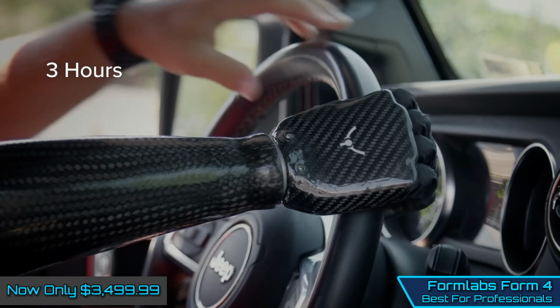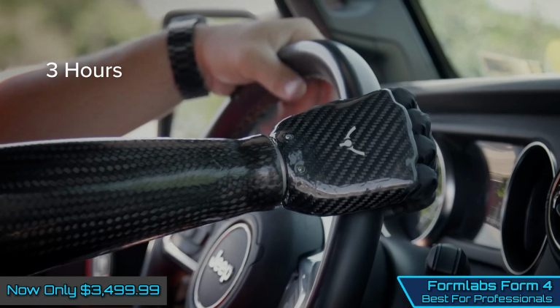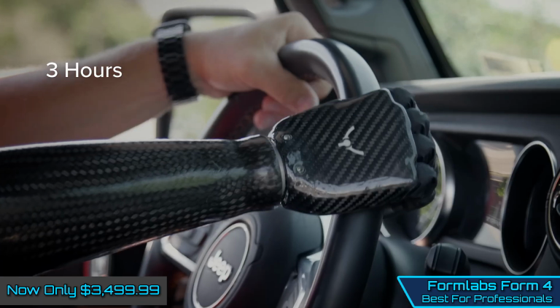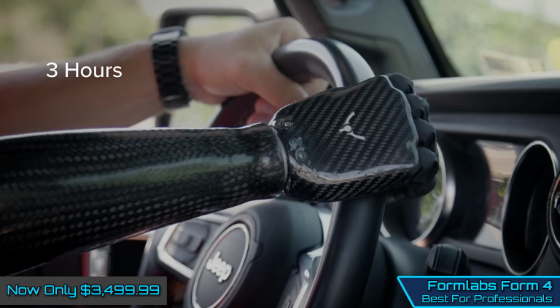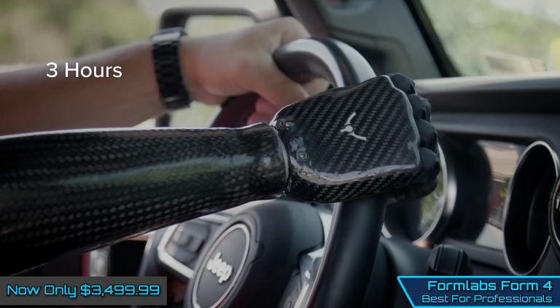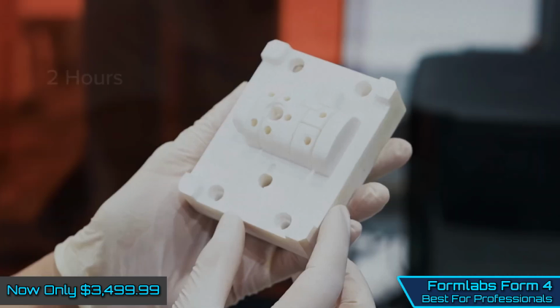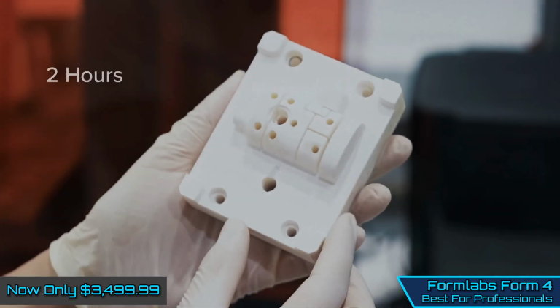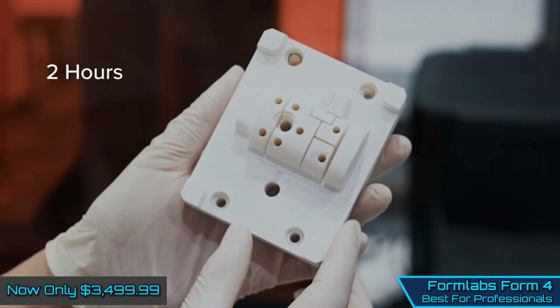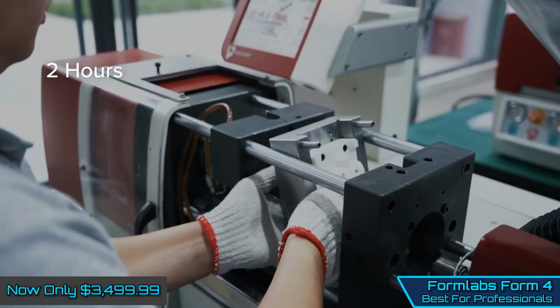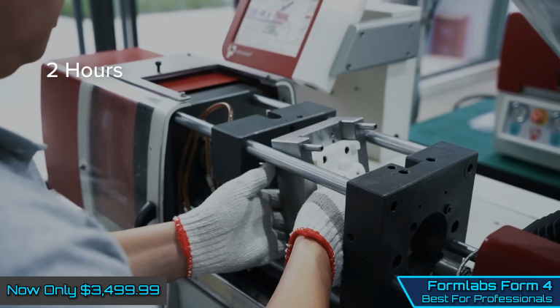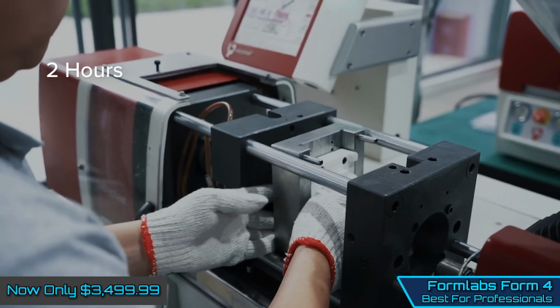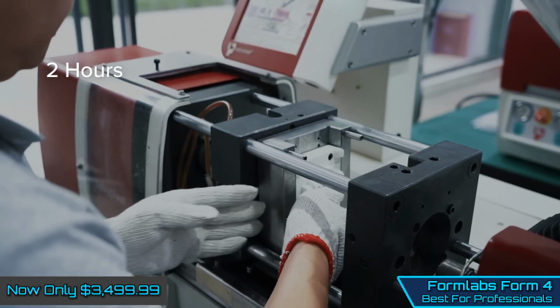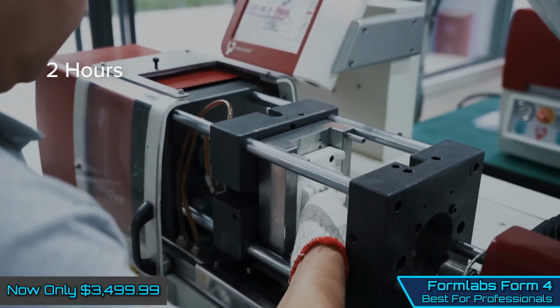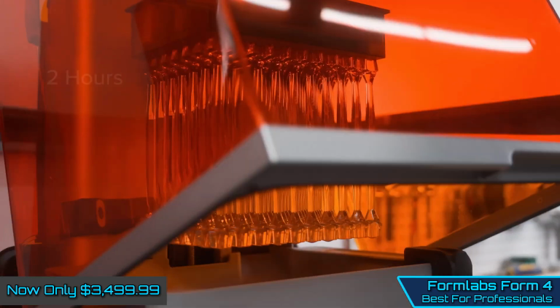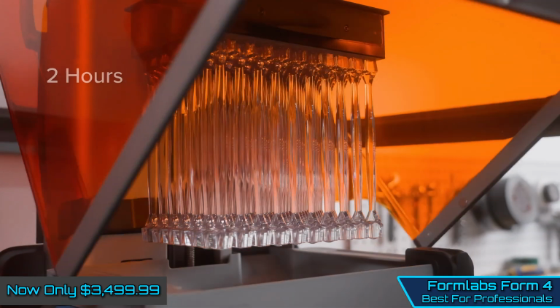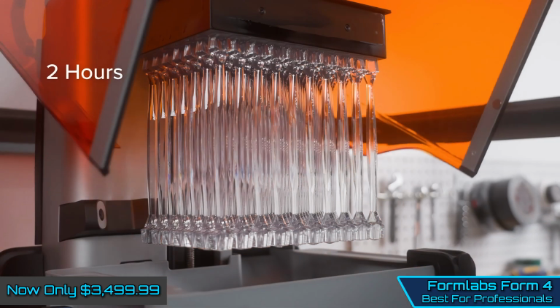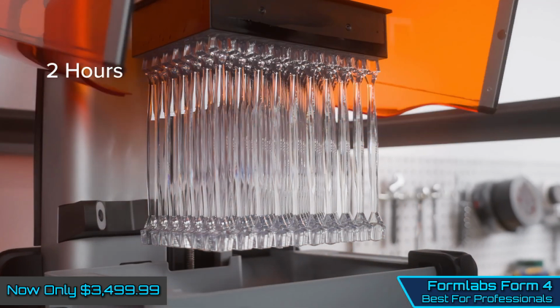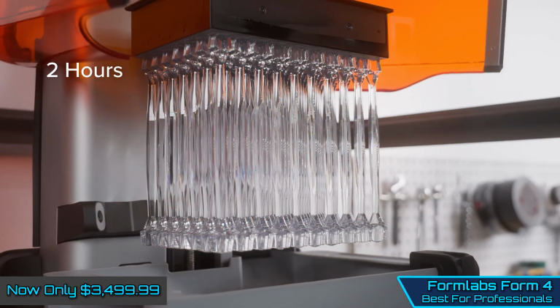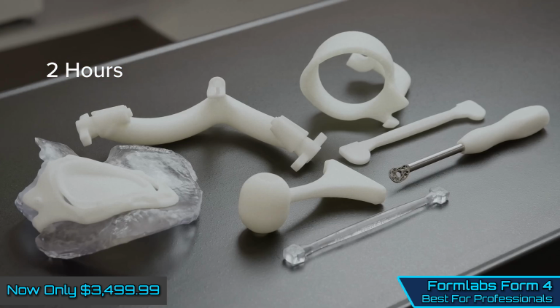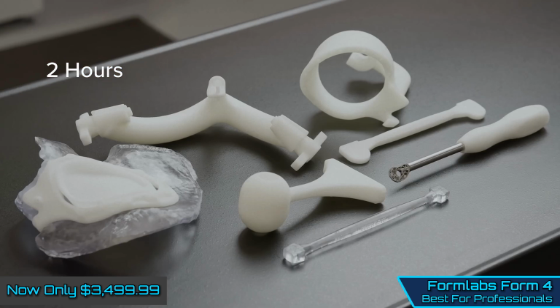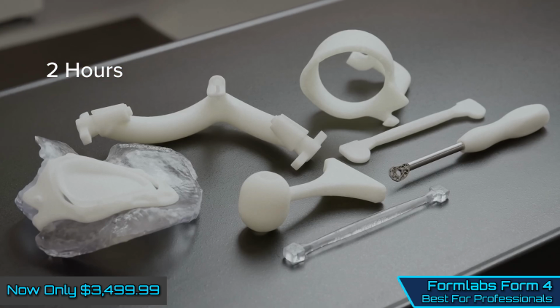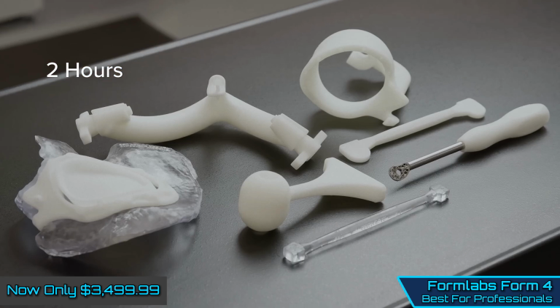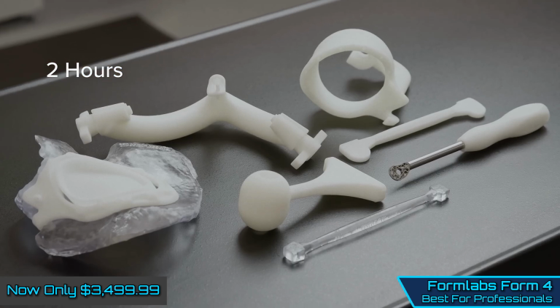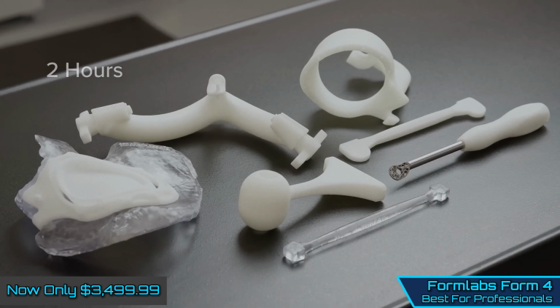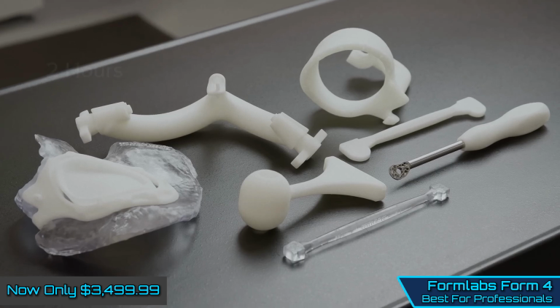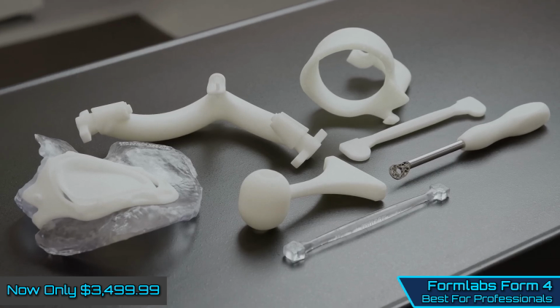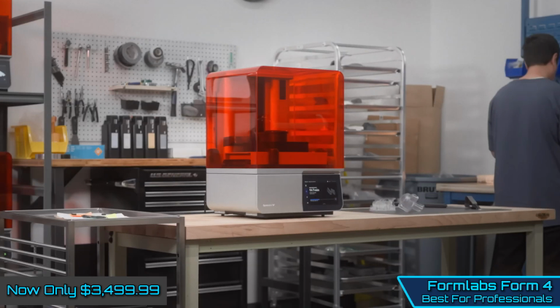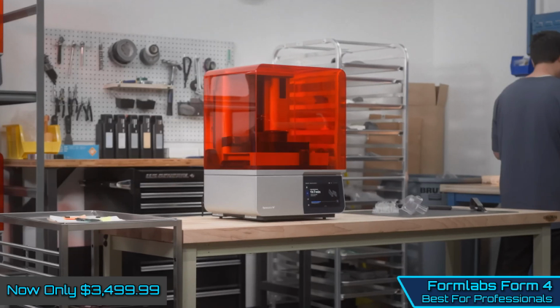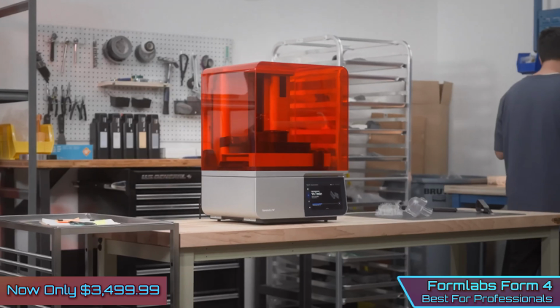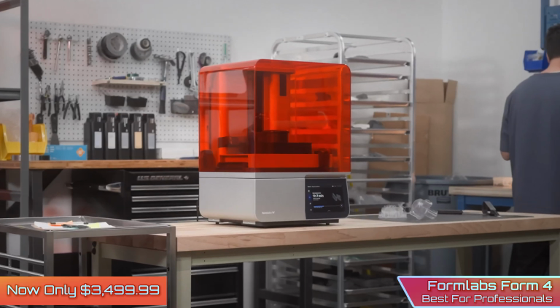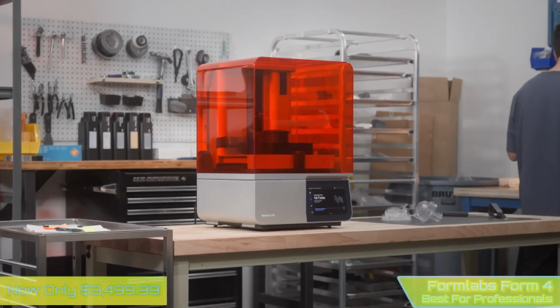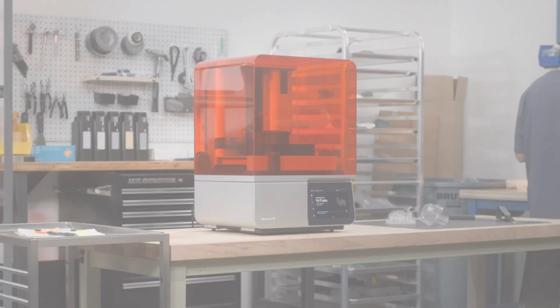Planning on making your own models and retailing them in the market? Then you've definitely found the right printer.